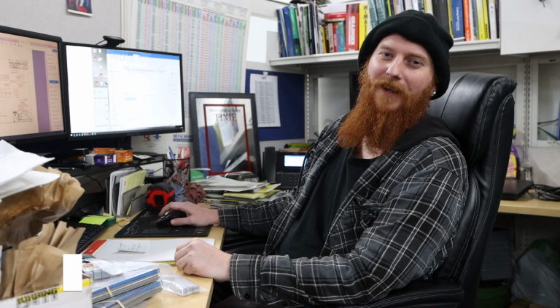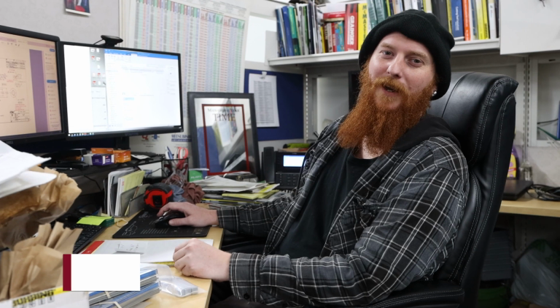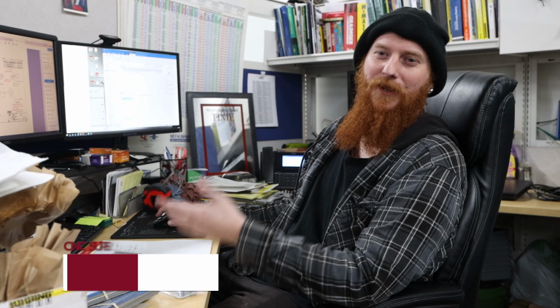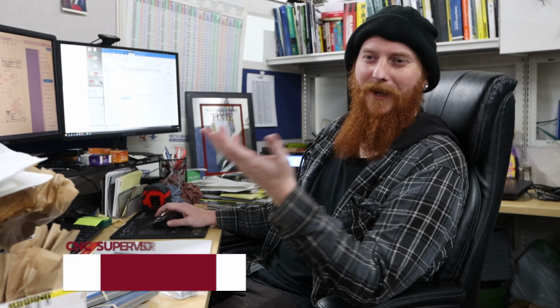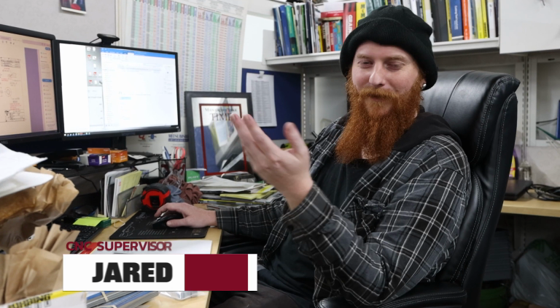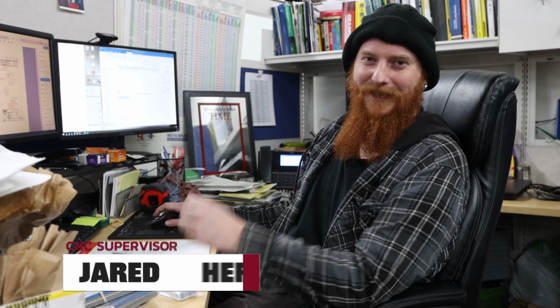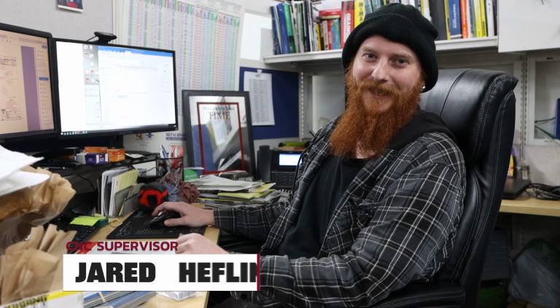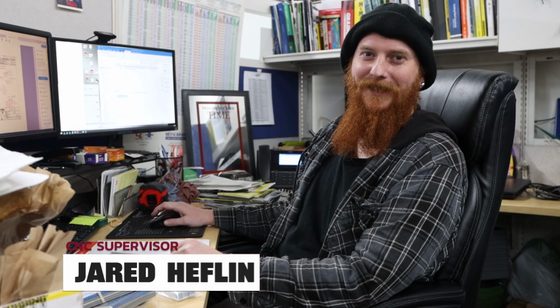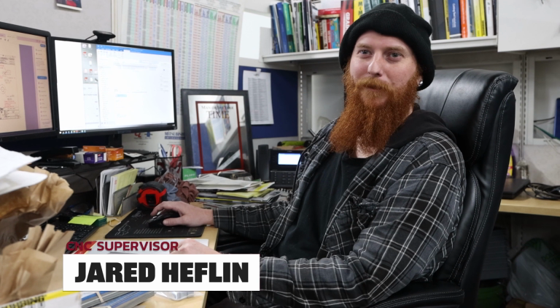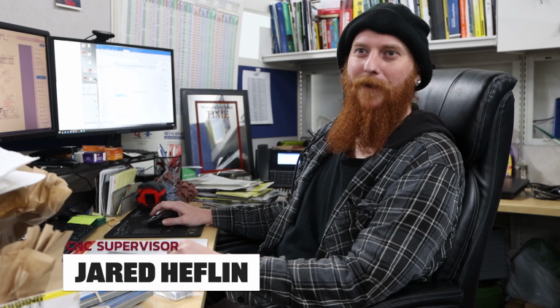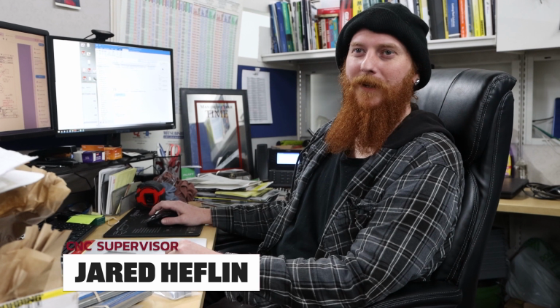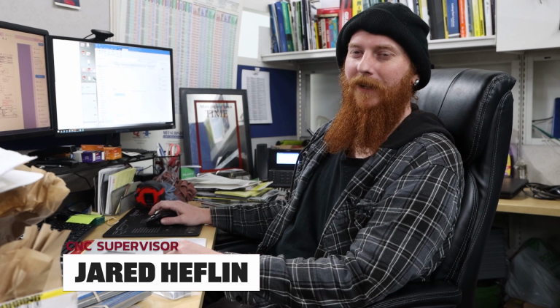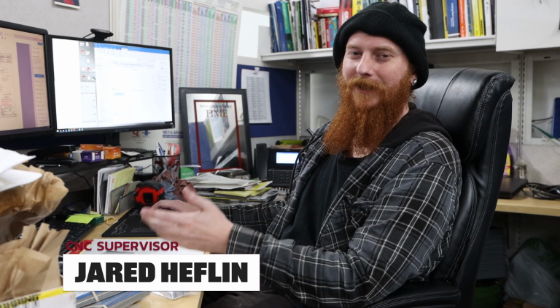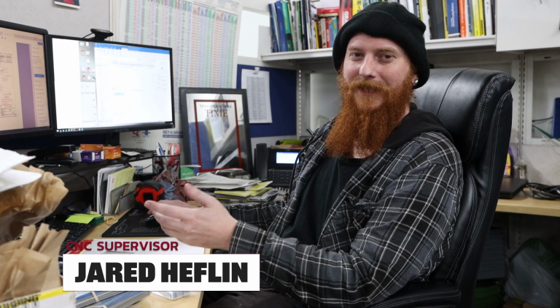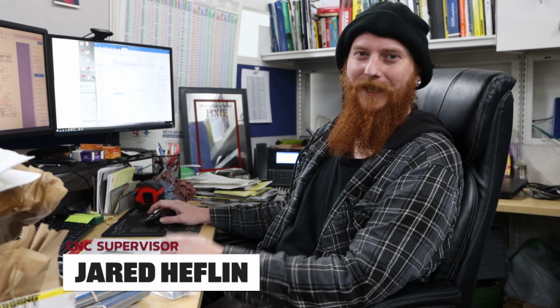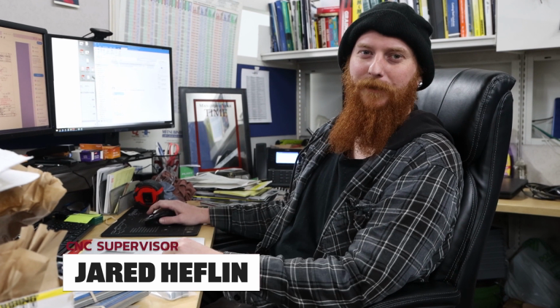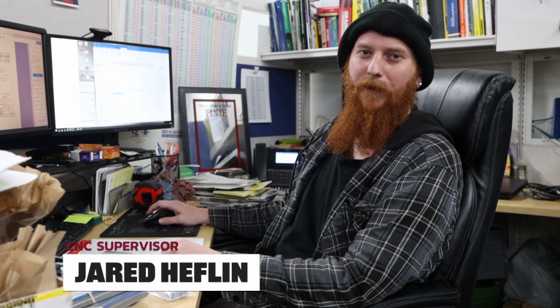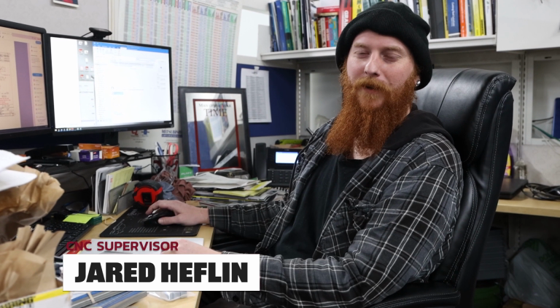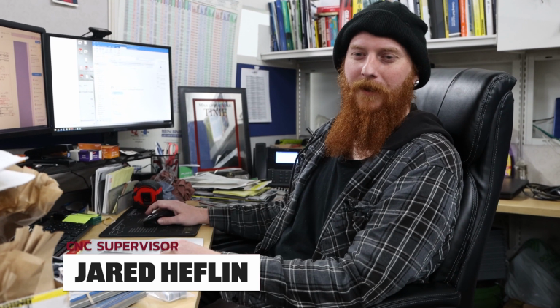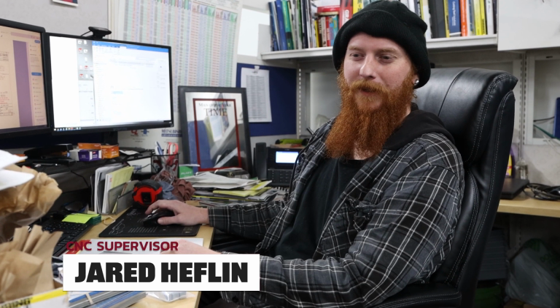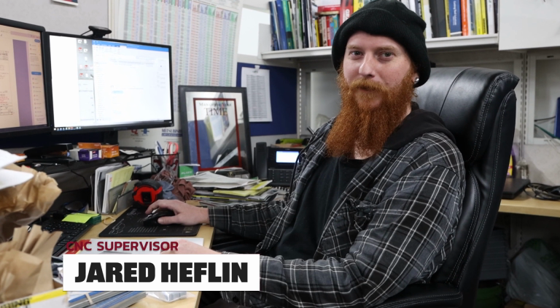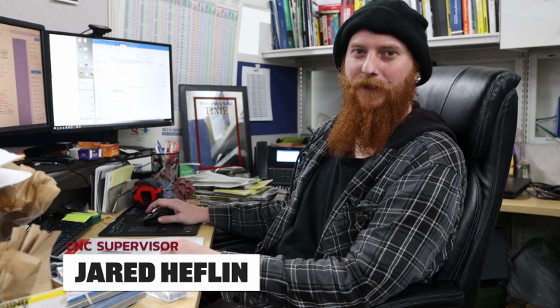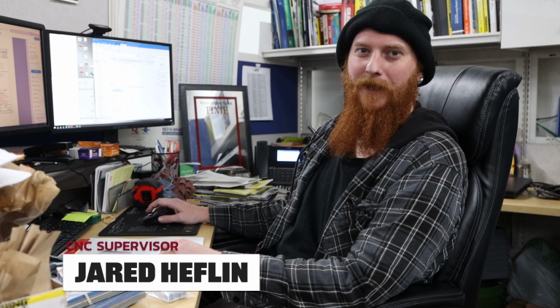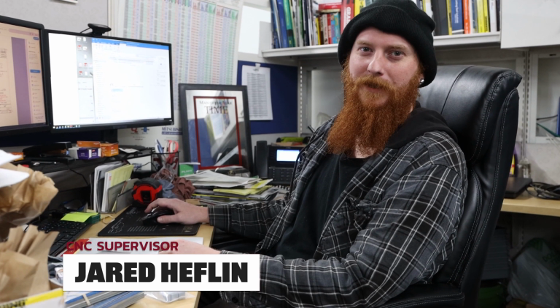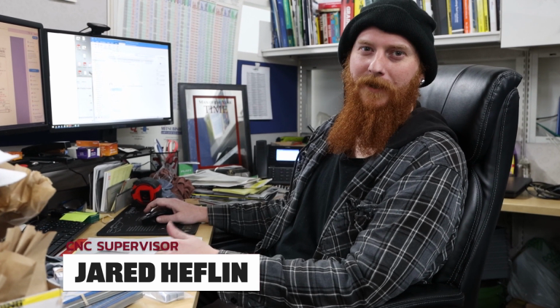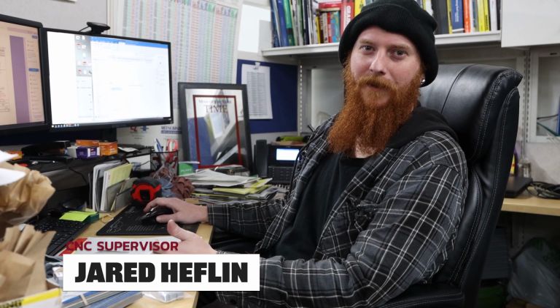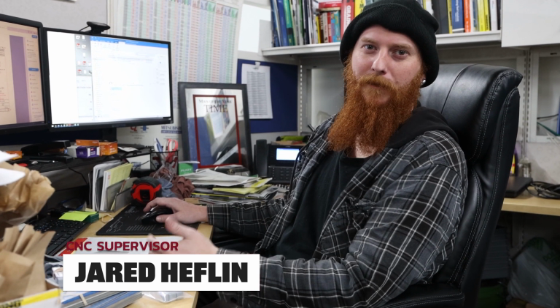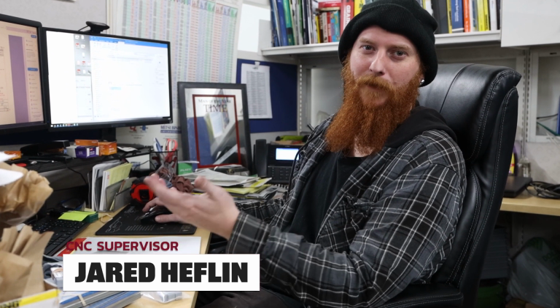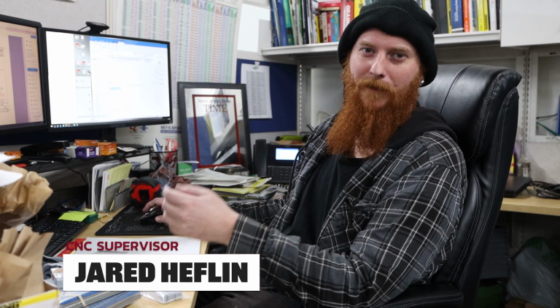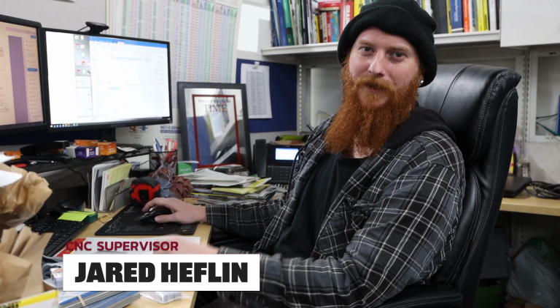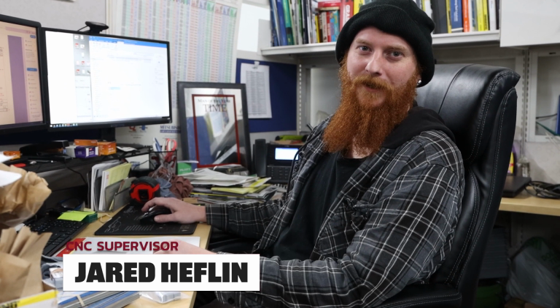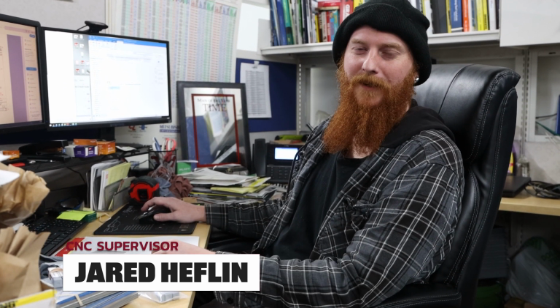I'm Jared. I run the CNC department. CNC is where we run all the difficult jobs that all the other departments turn down.